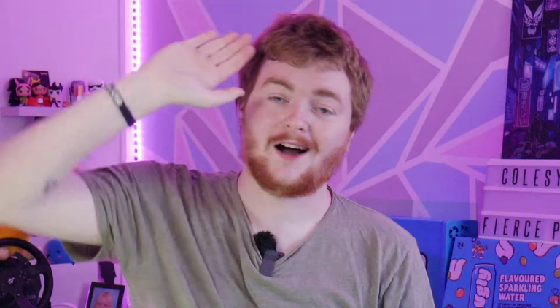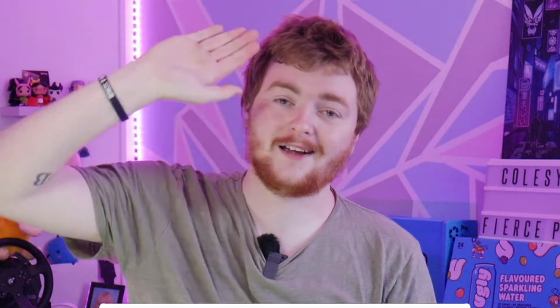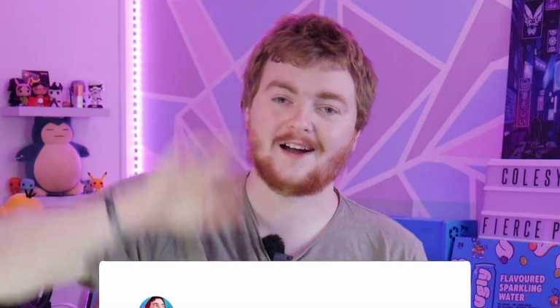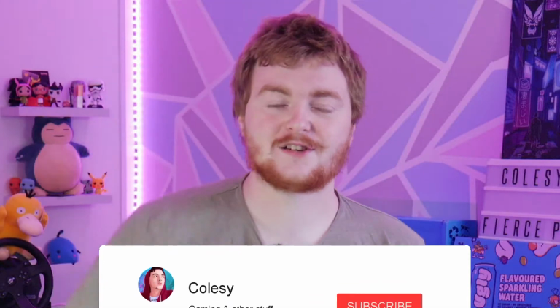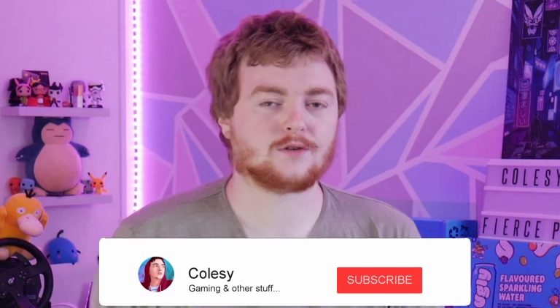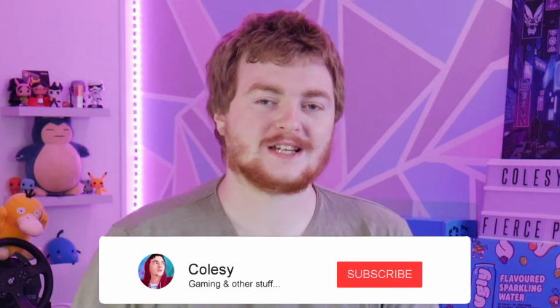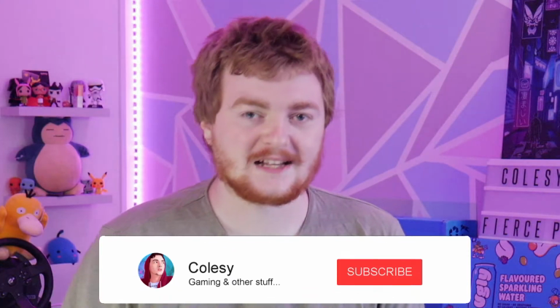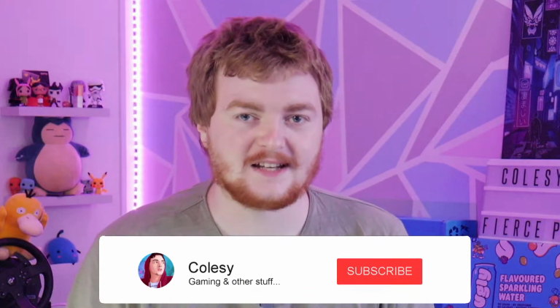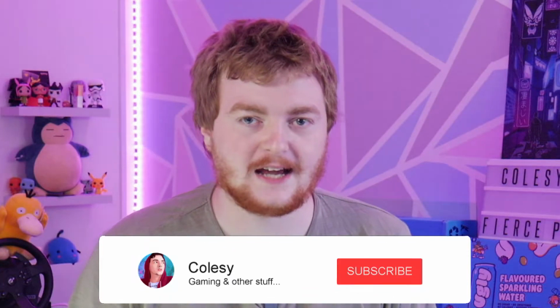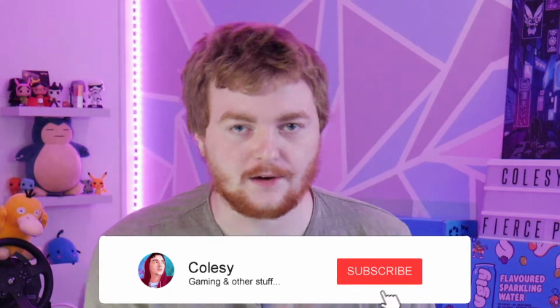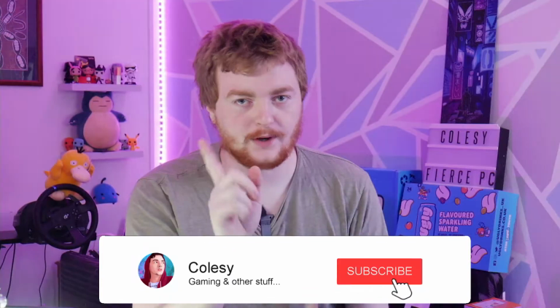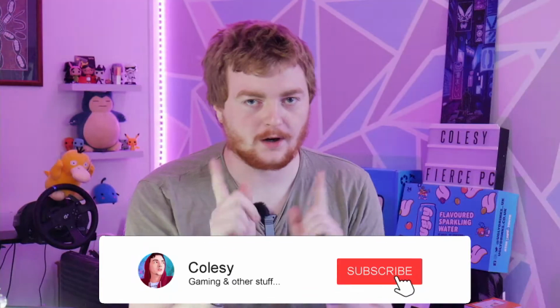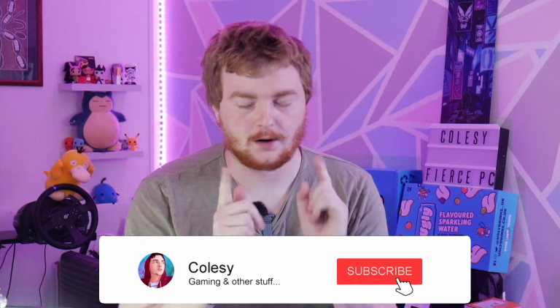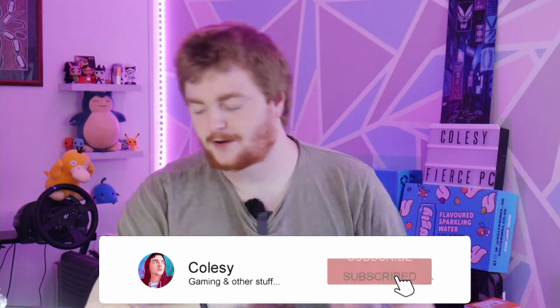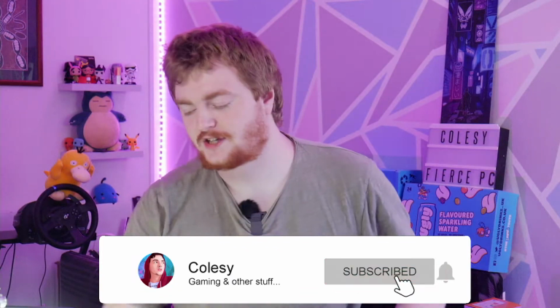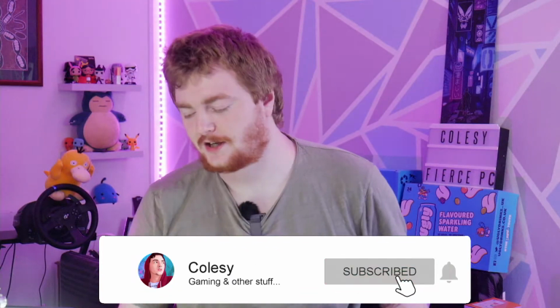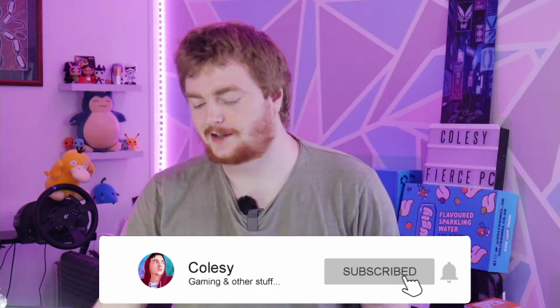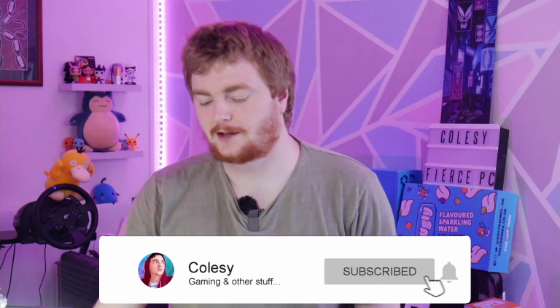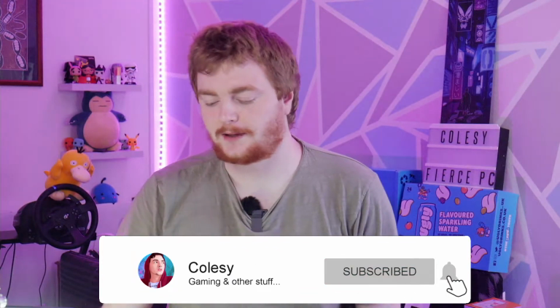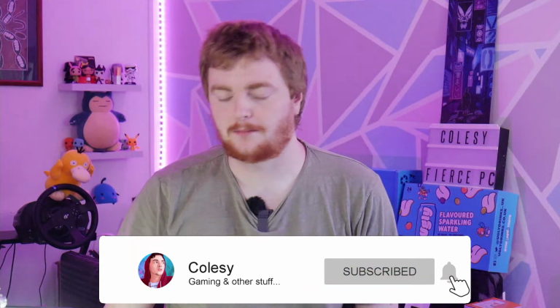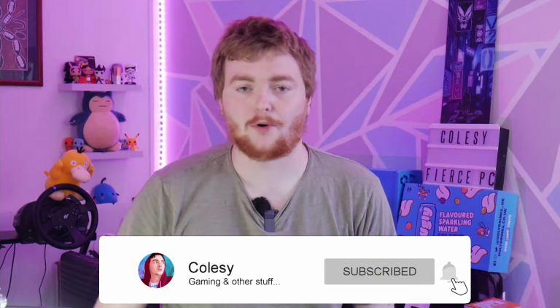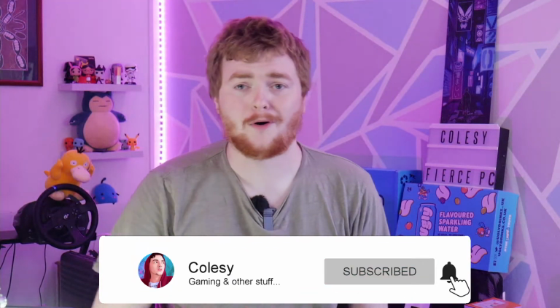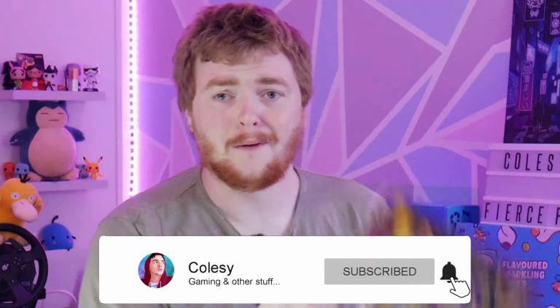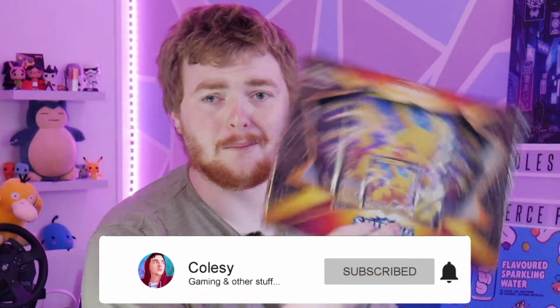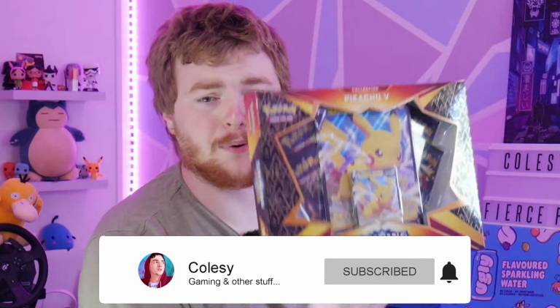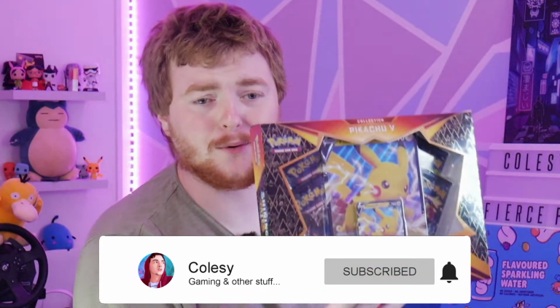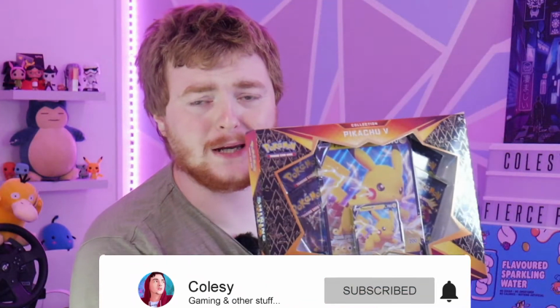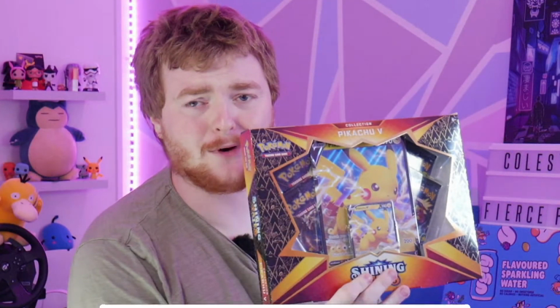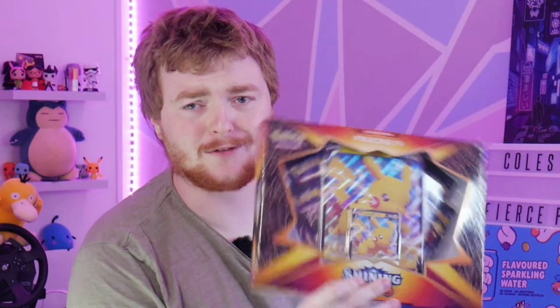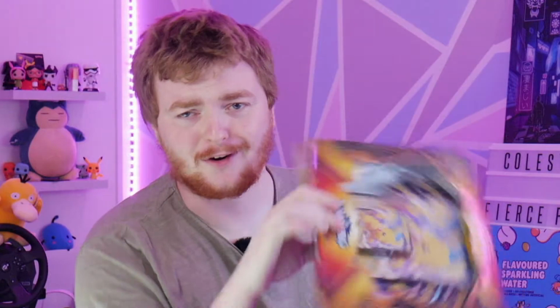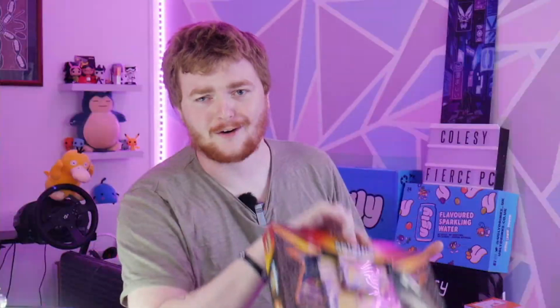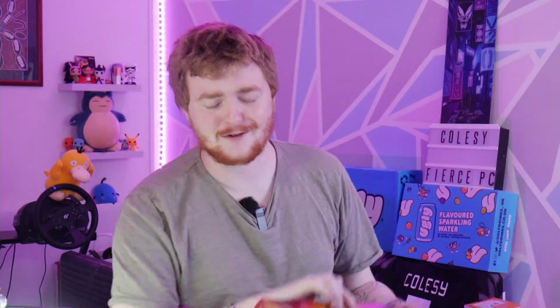Hi guys, Cozy, and today we are unboxing a little bit more Pokemon cards.